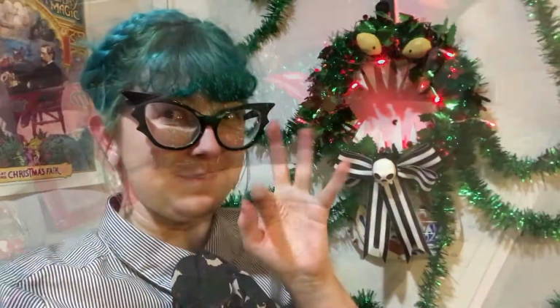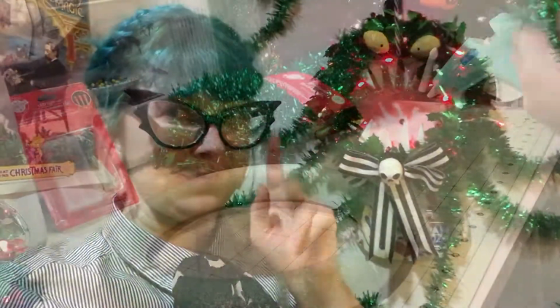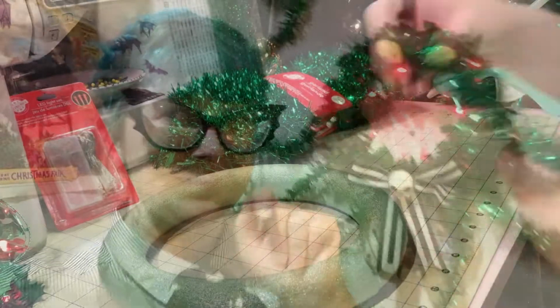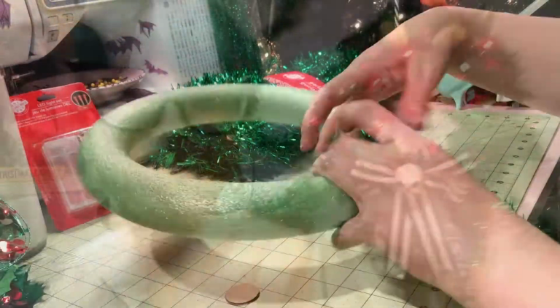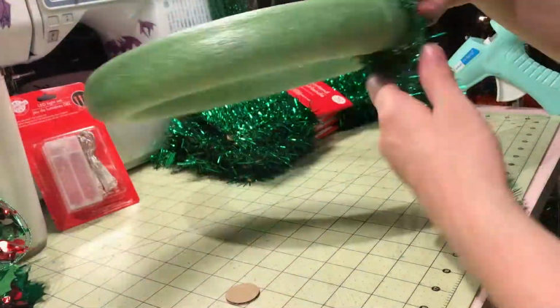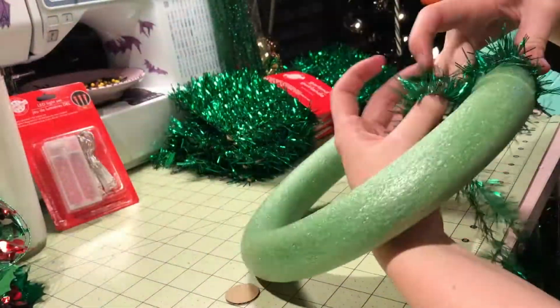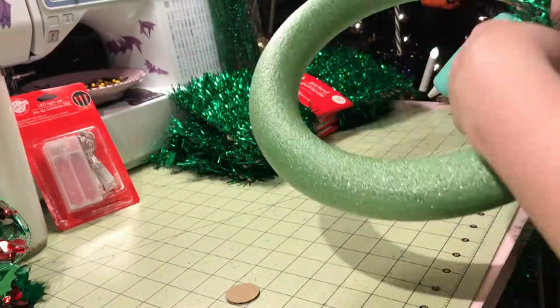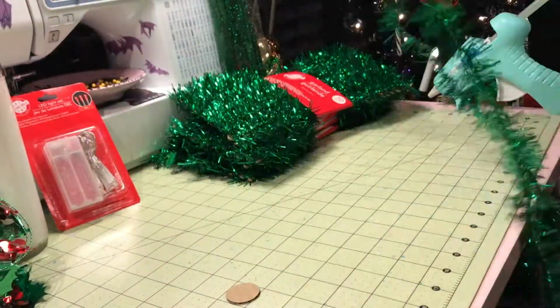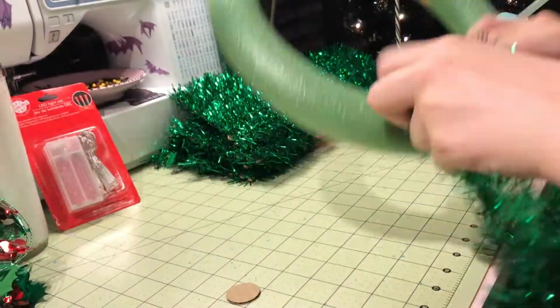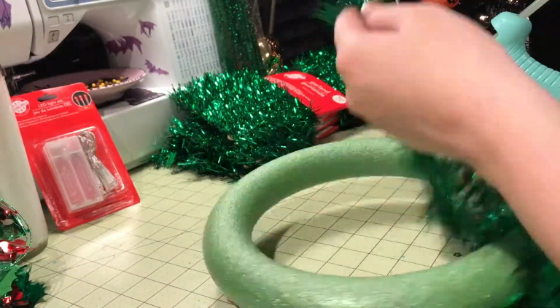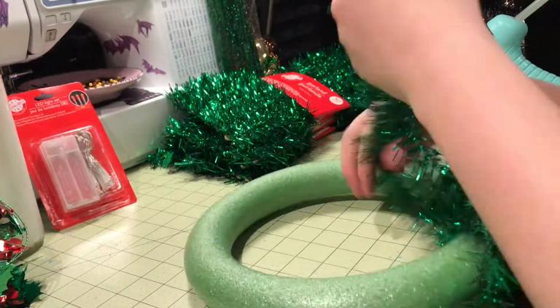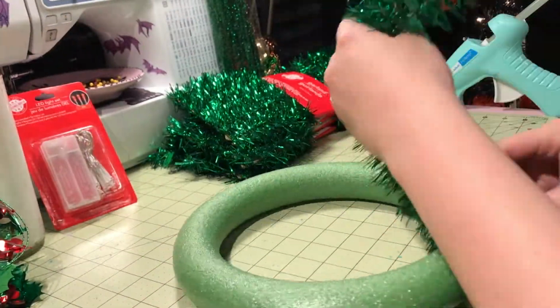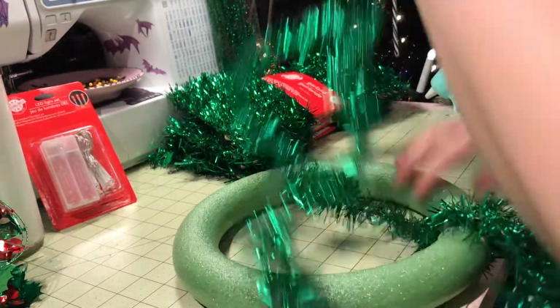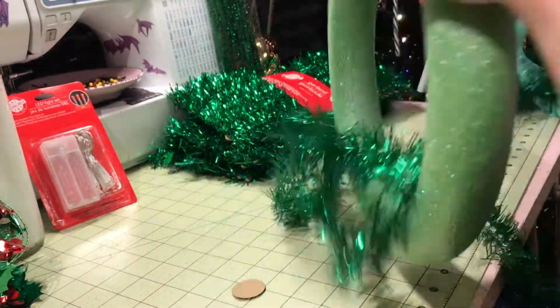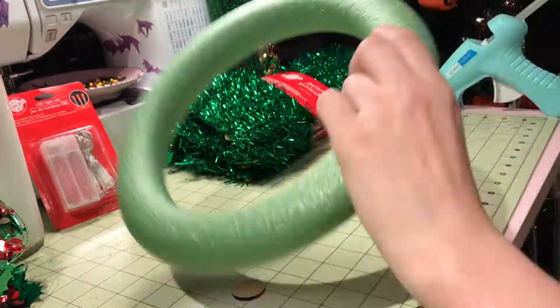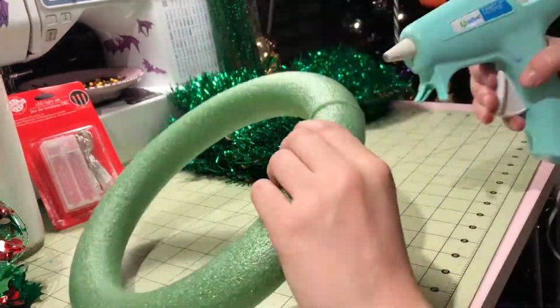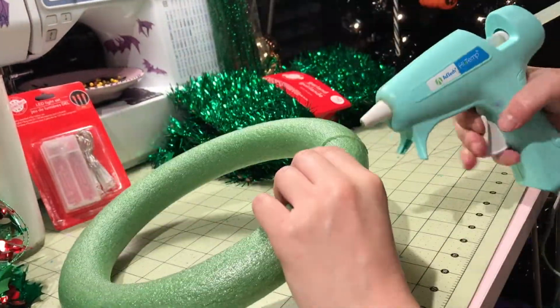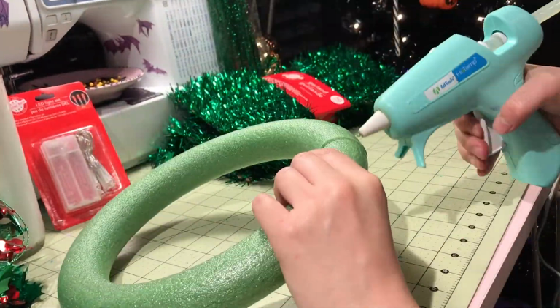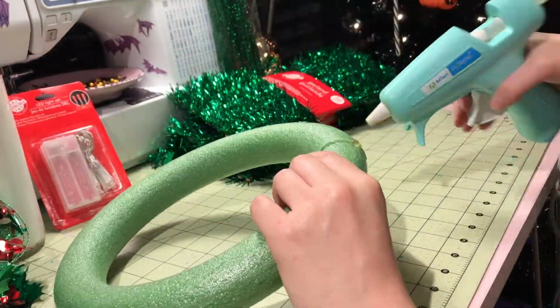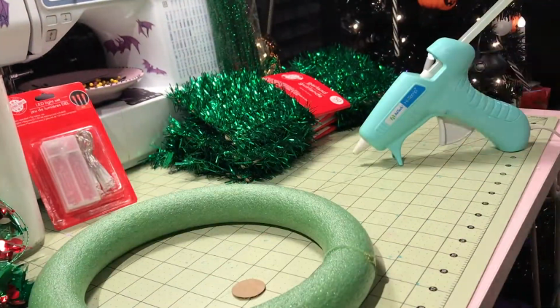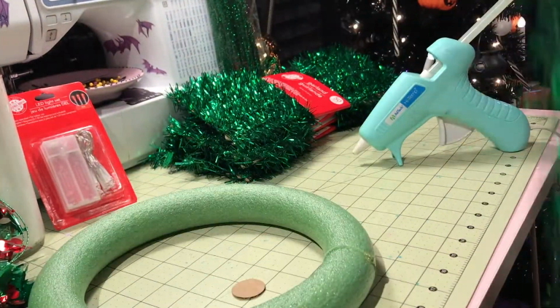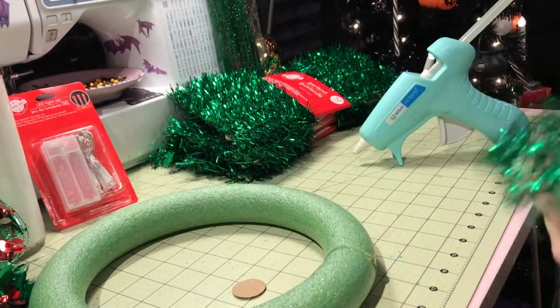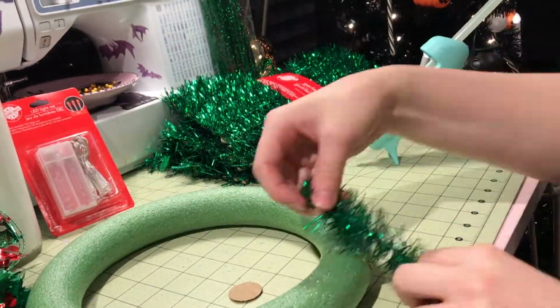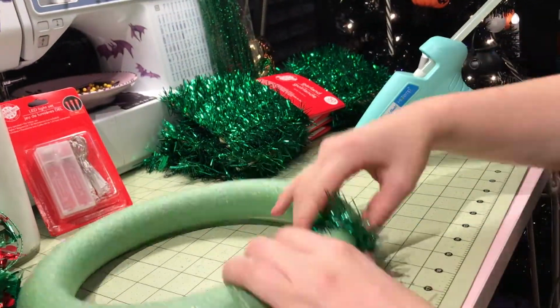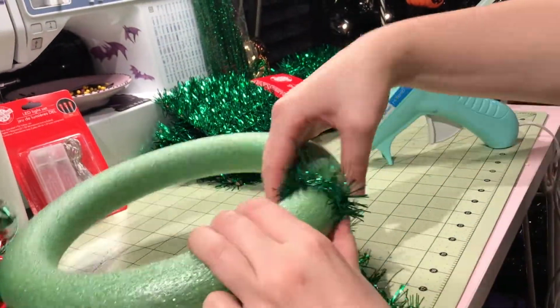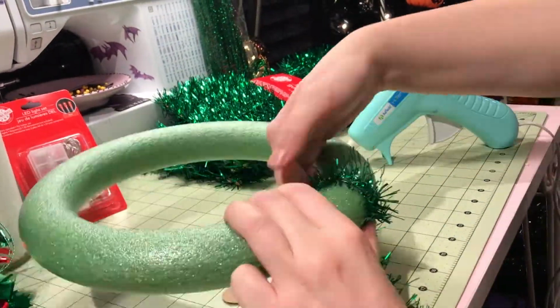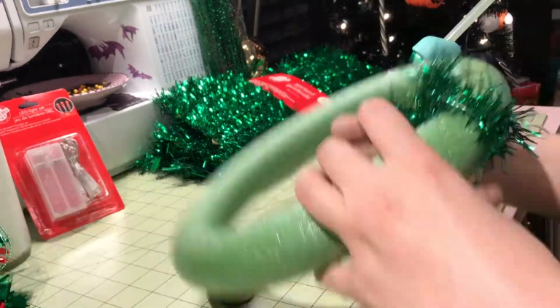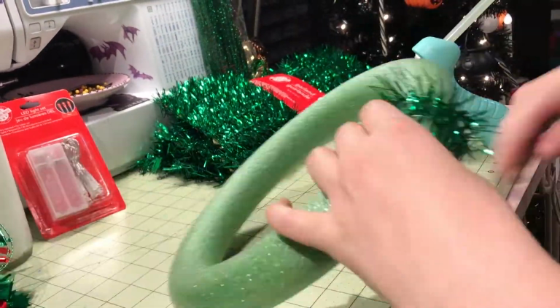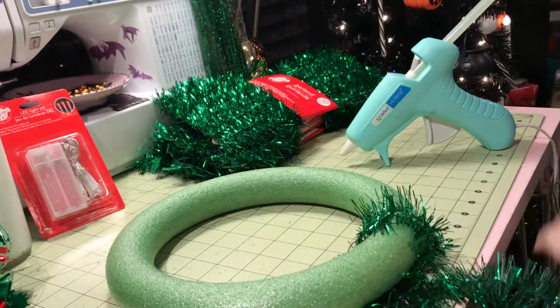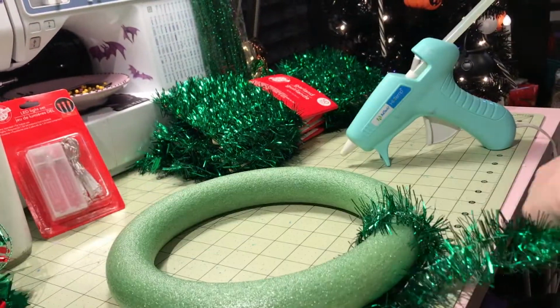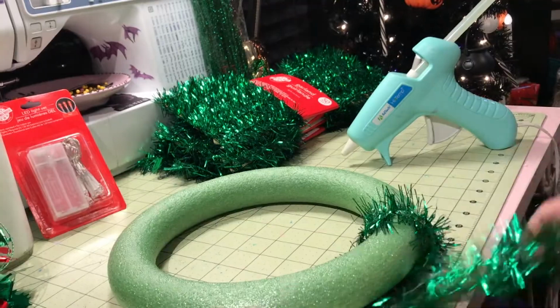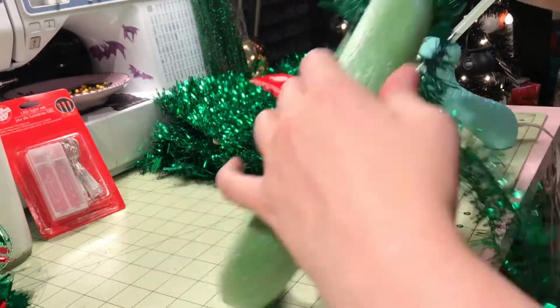To start, I doubled one package of tinsel garland and wrapped the foam wreath entirely with it.